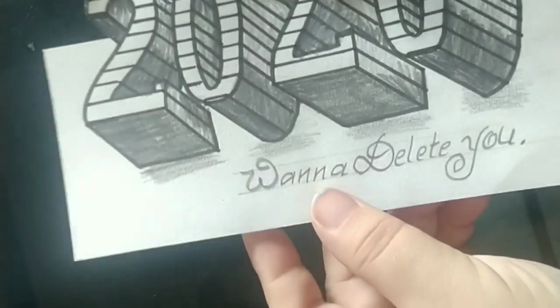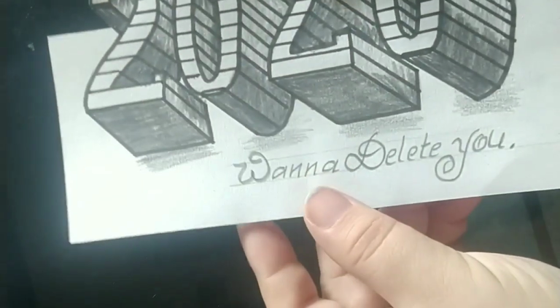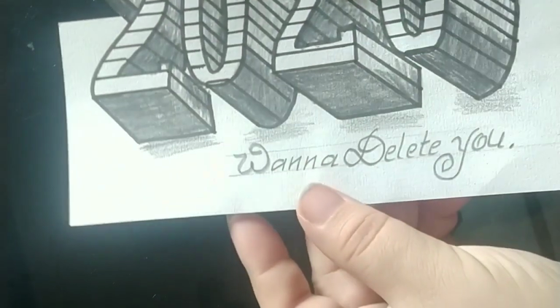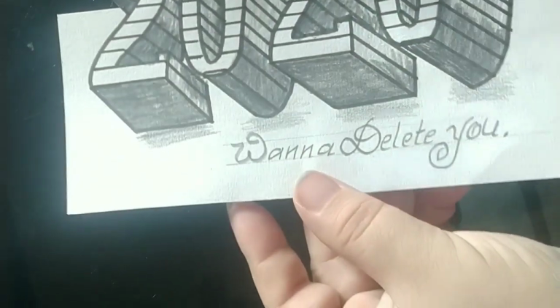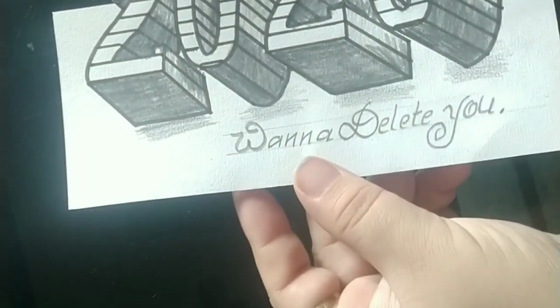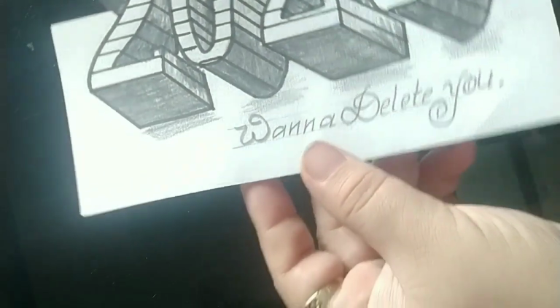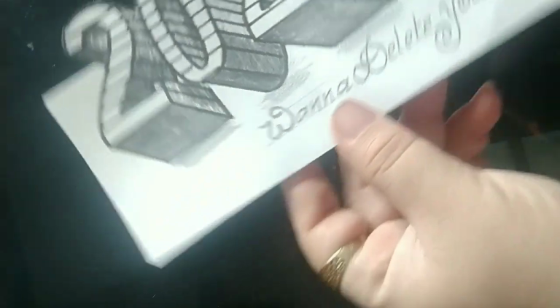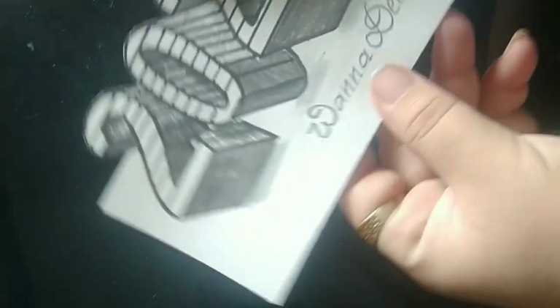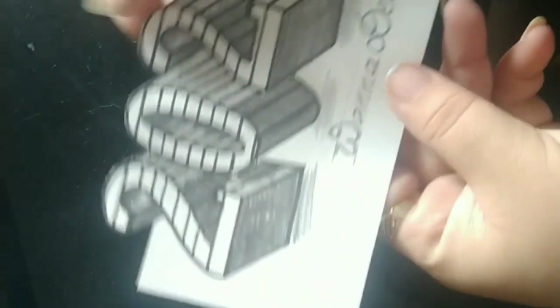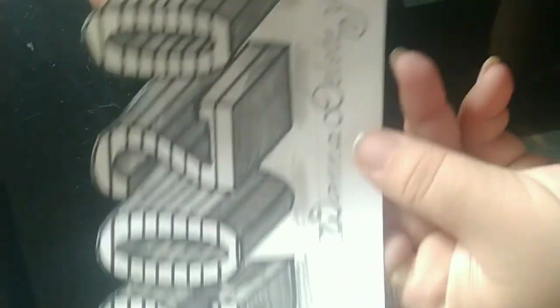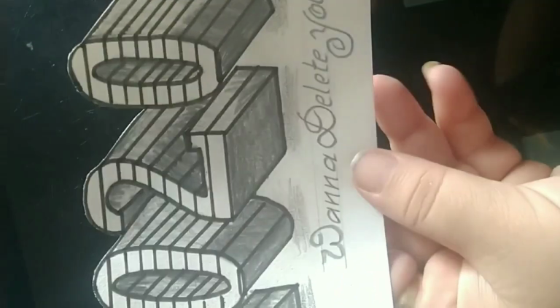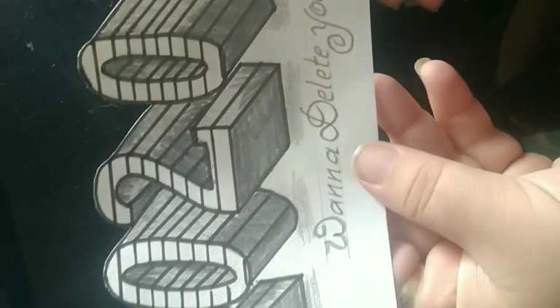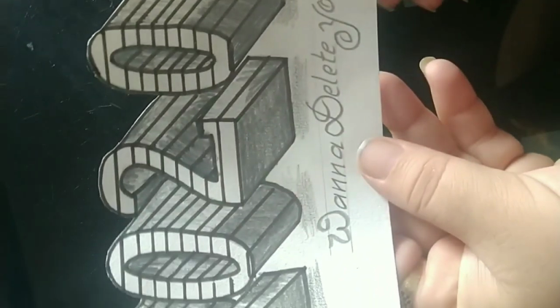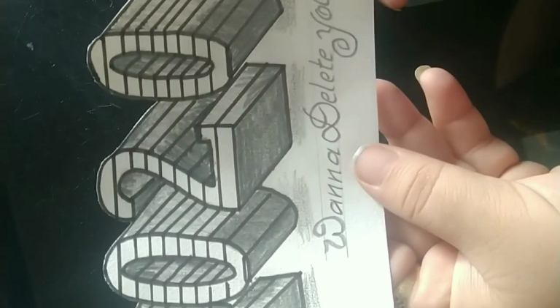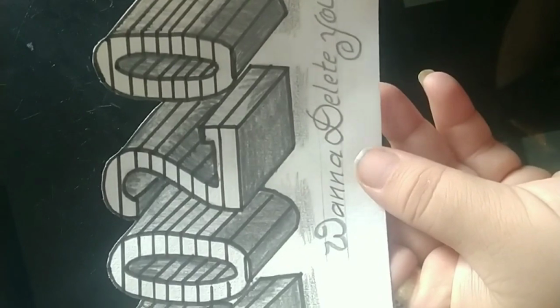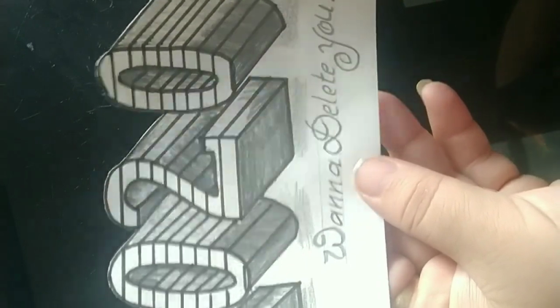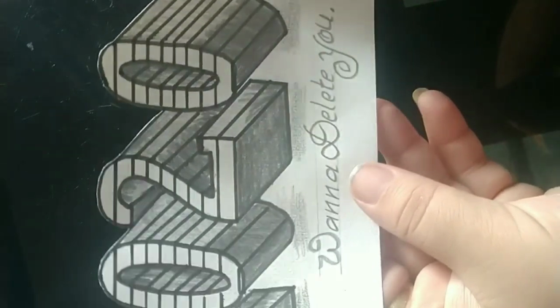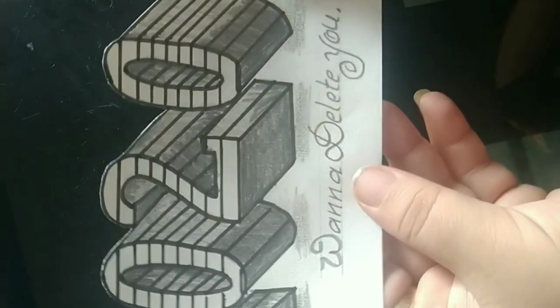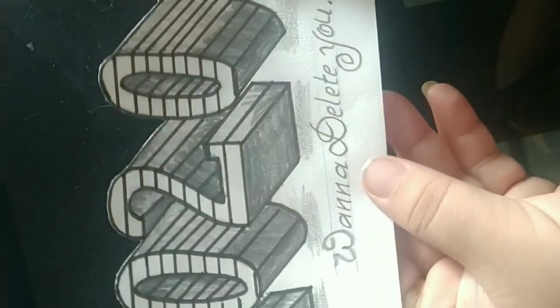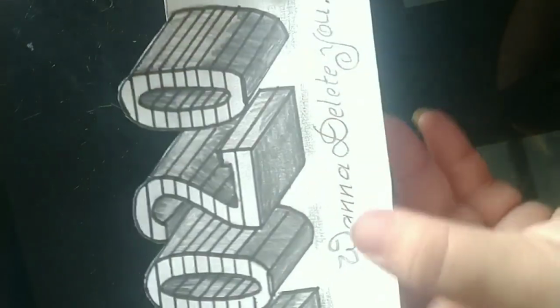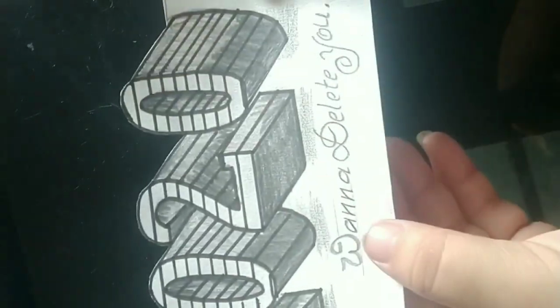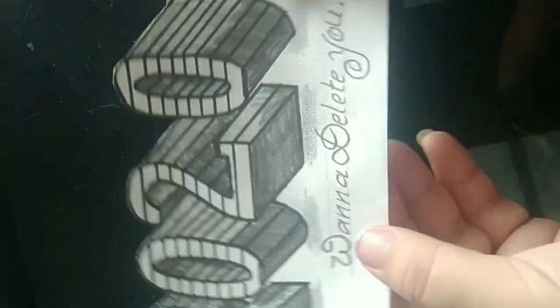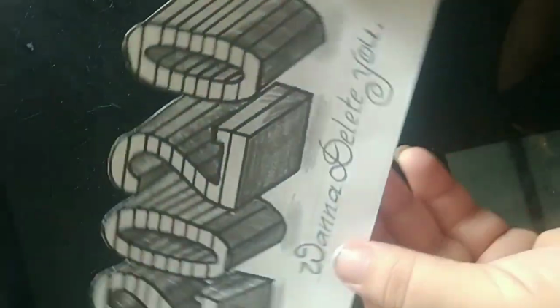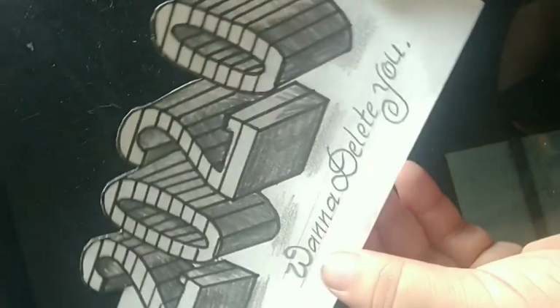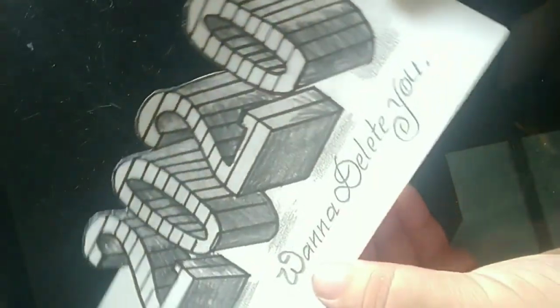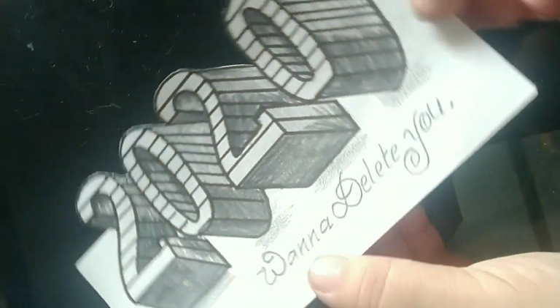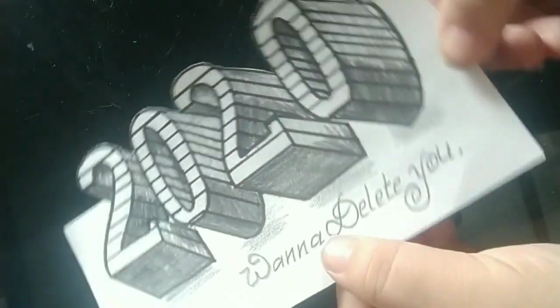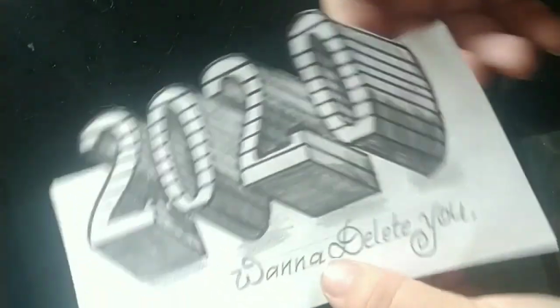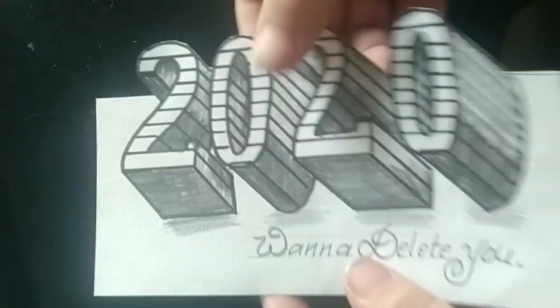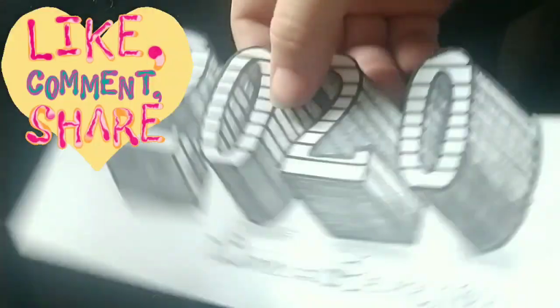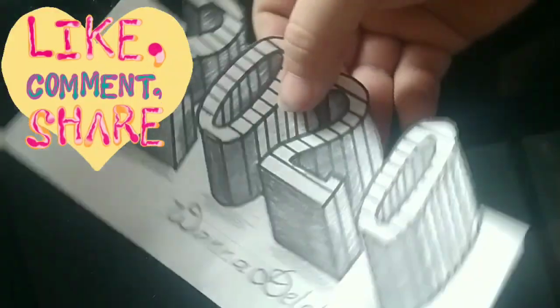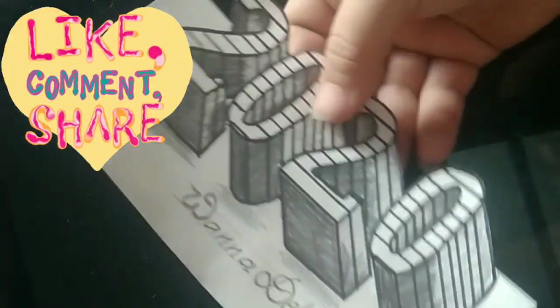Isn't it looking beautiful? The 3D letter drawing. Same way you can write your name.